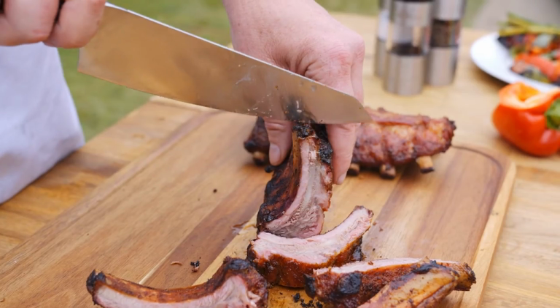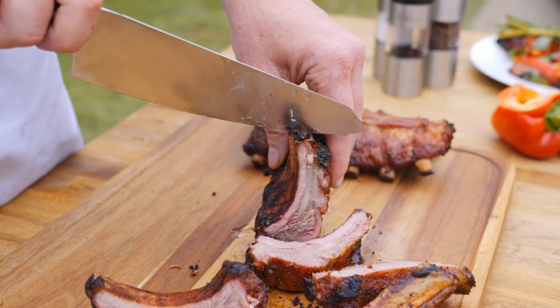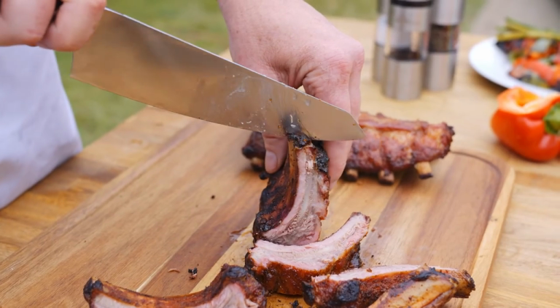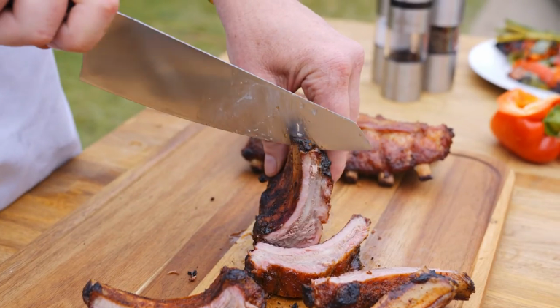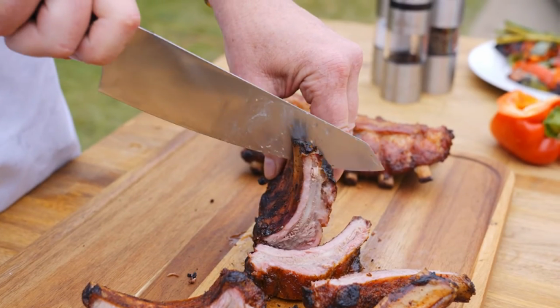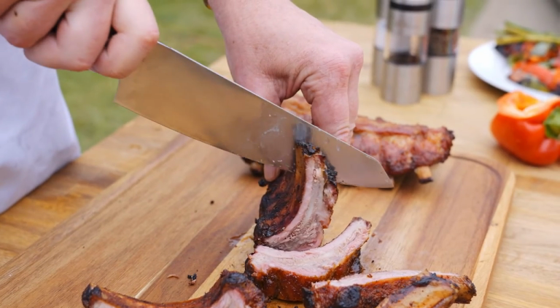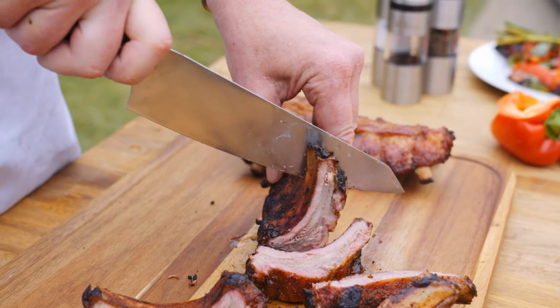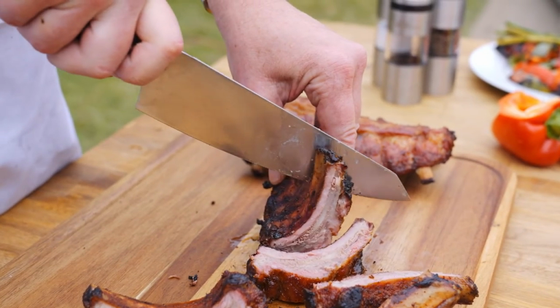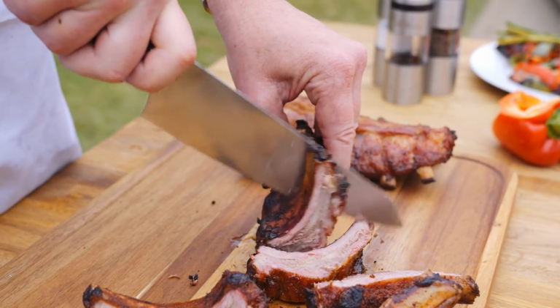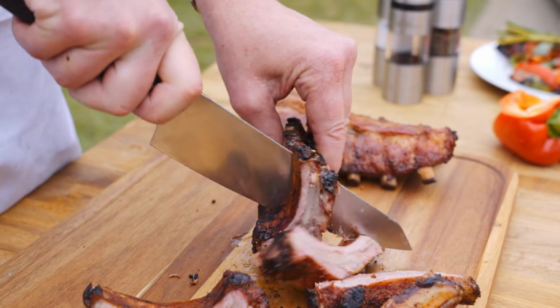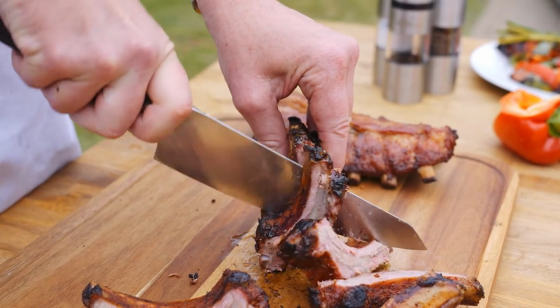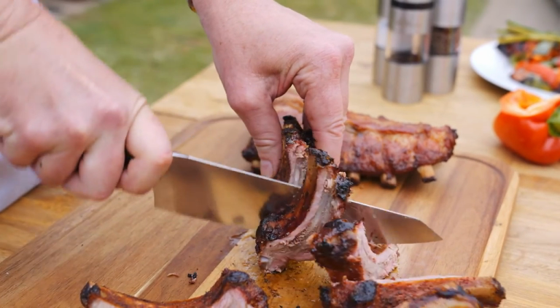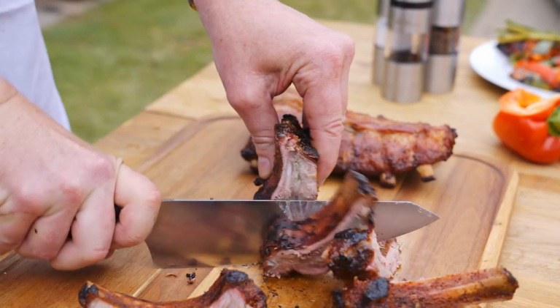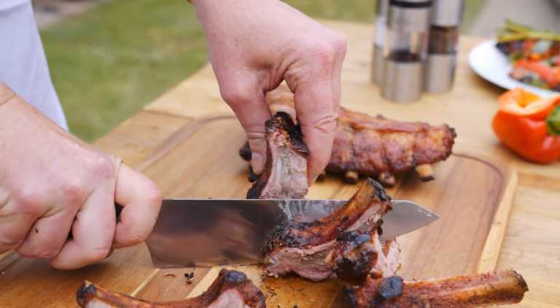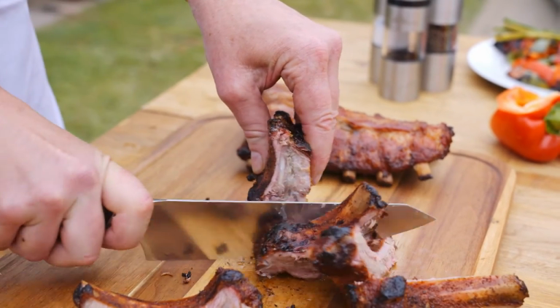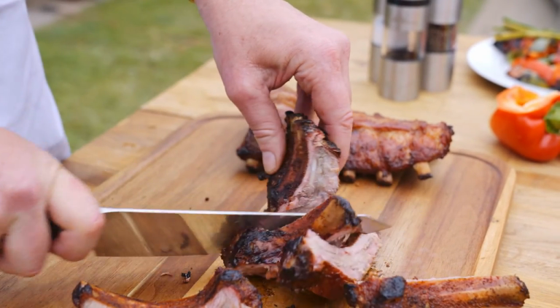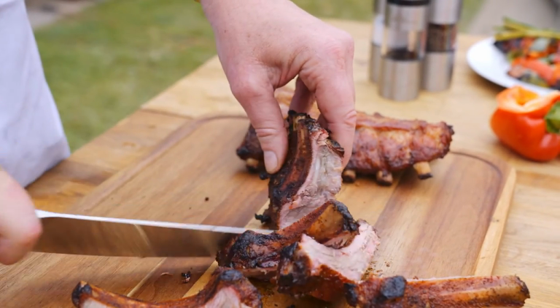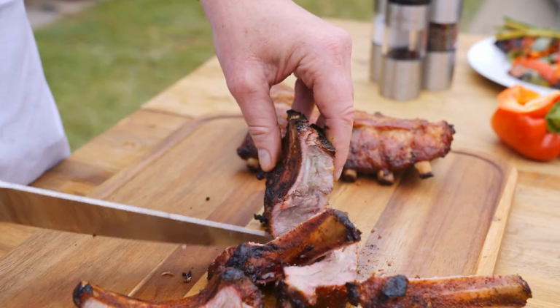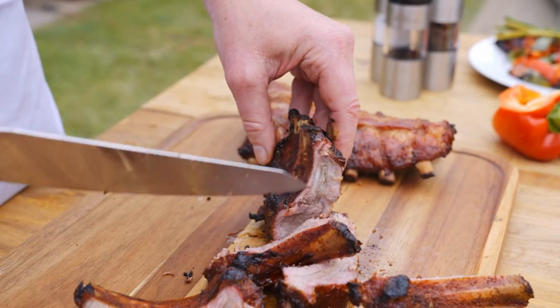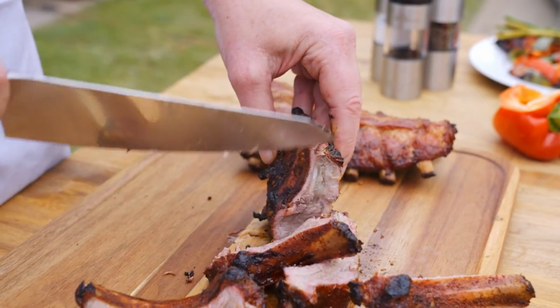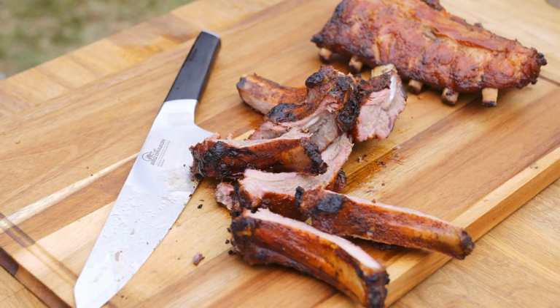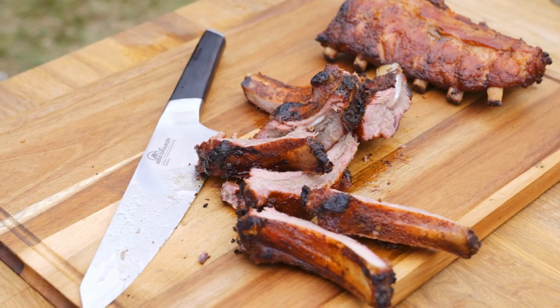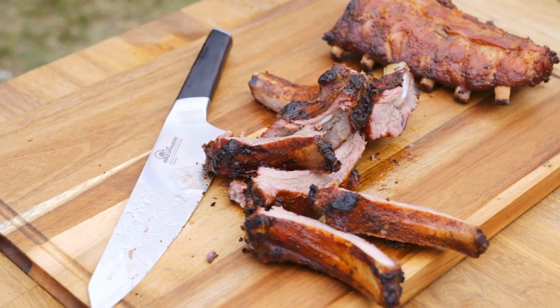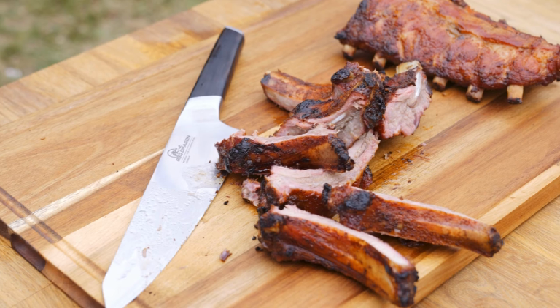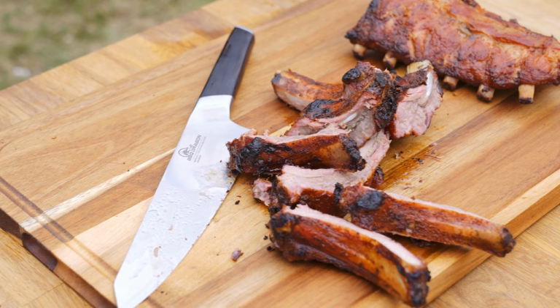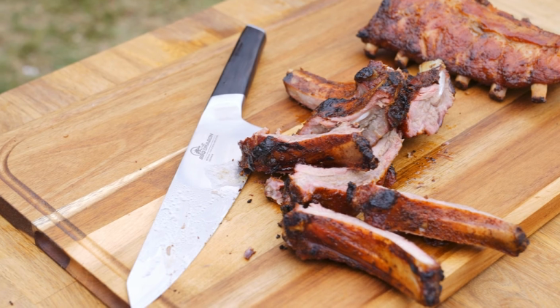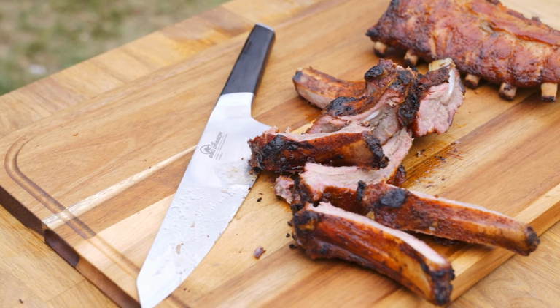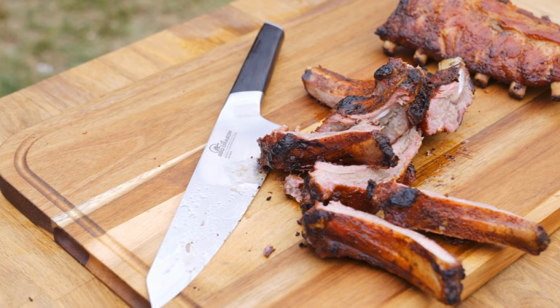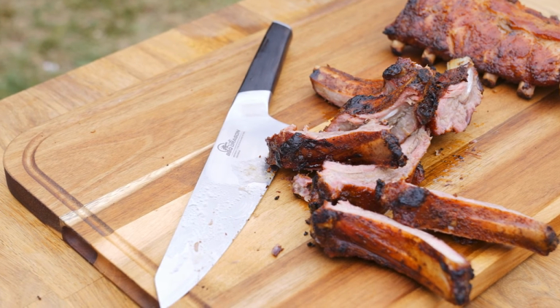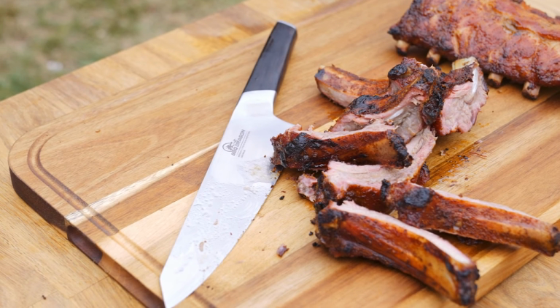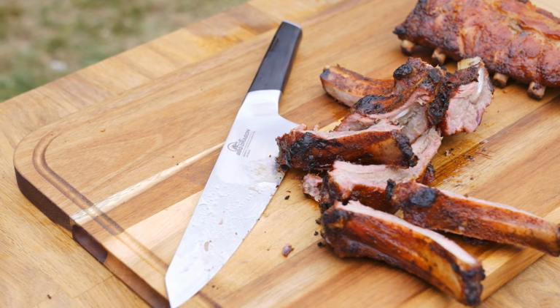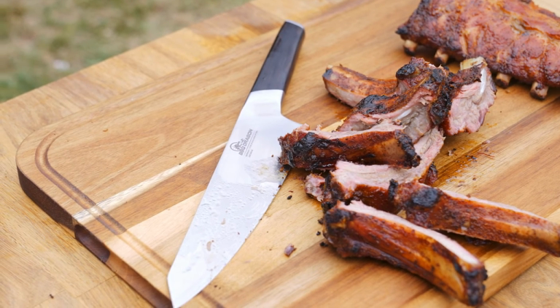The German Steel Professional Chef Knife from BBQDragon. Good tools inspire good BBQ.